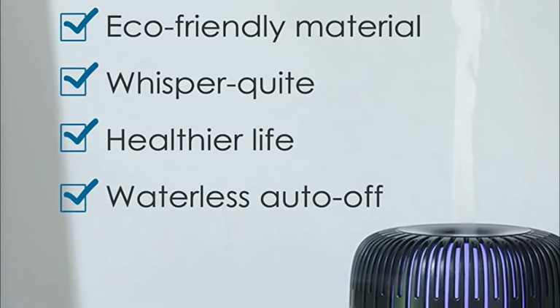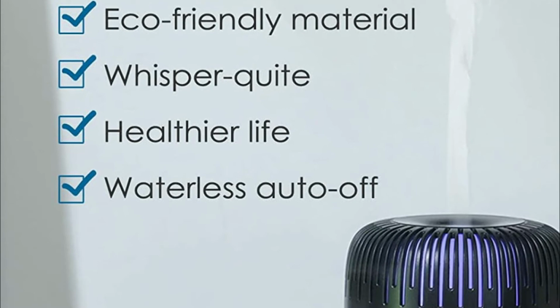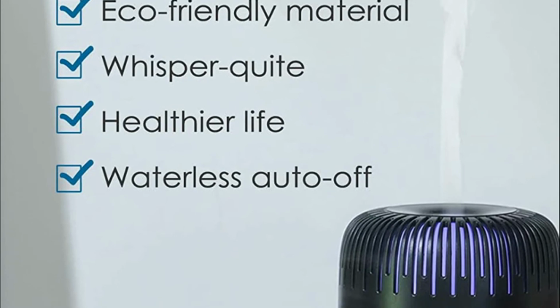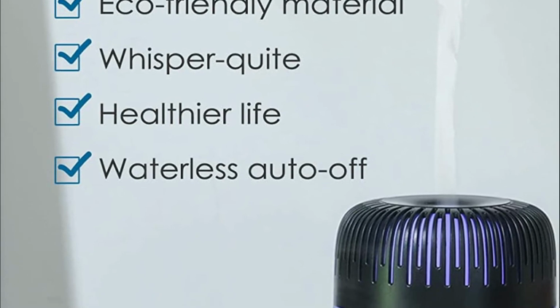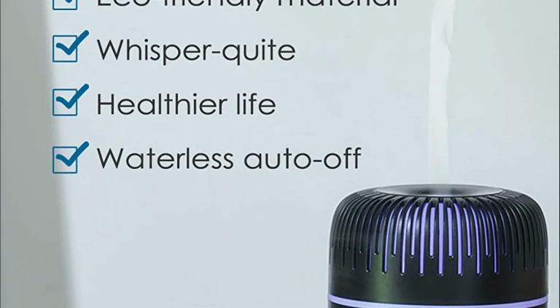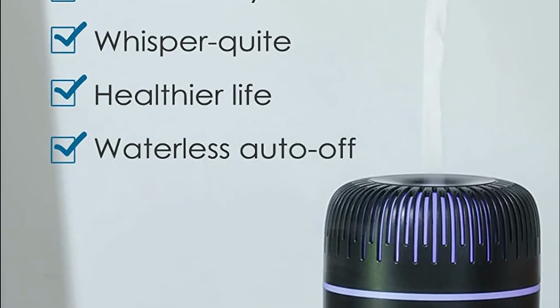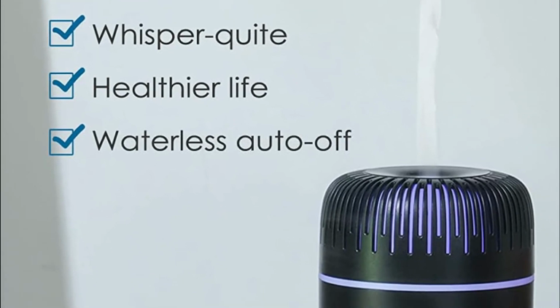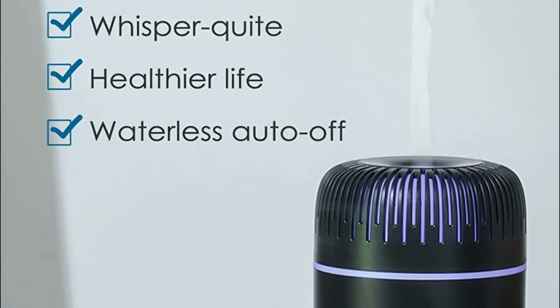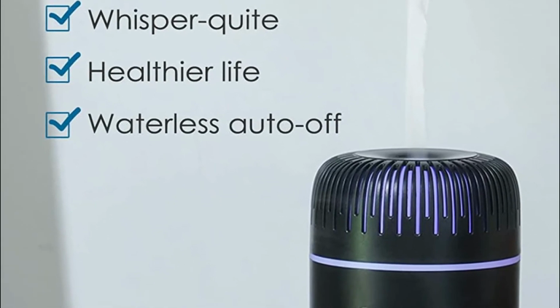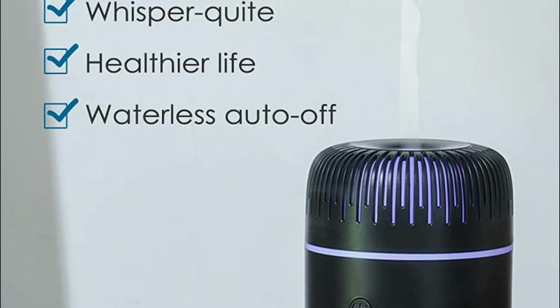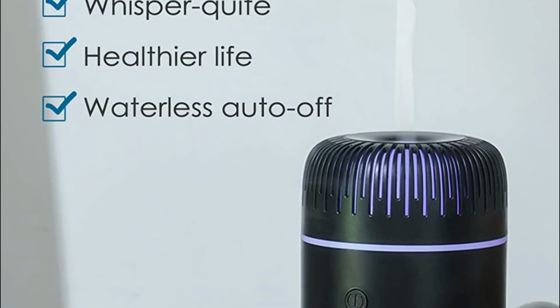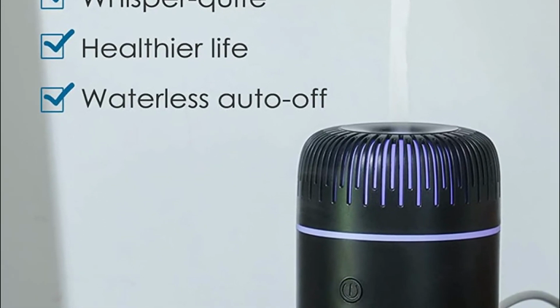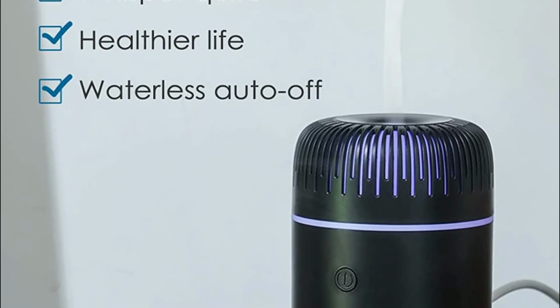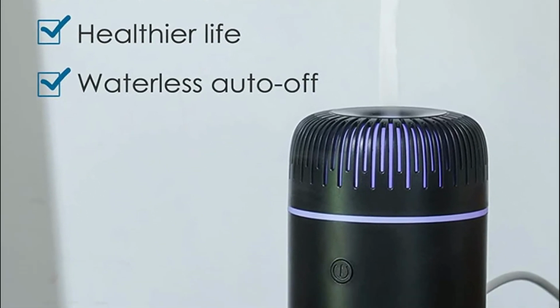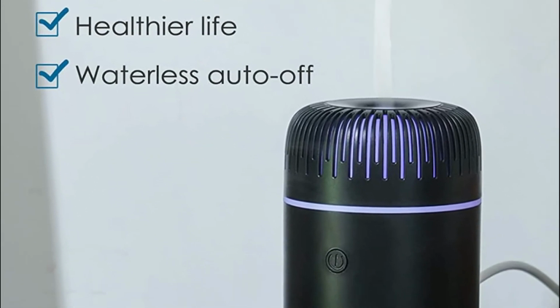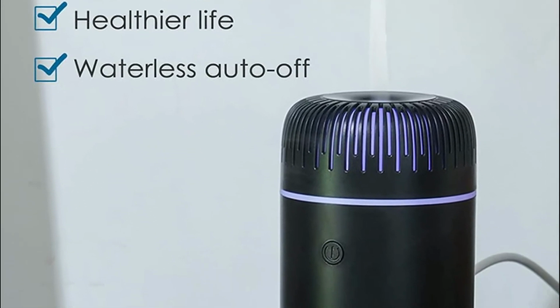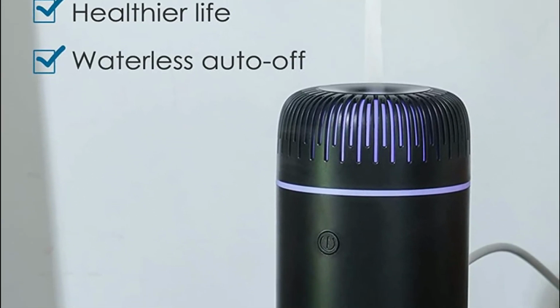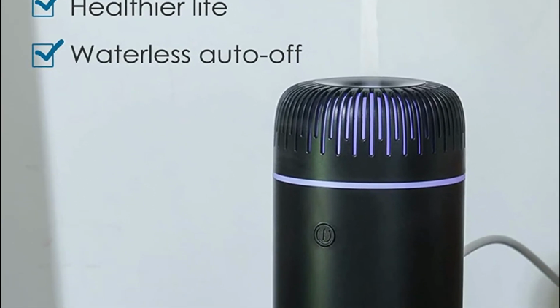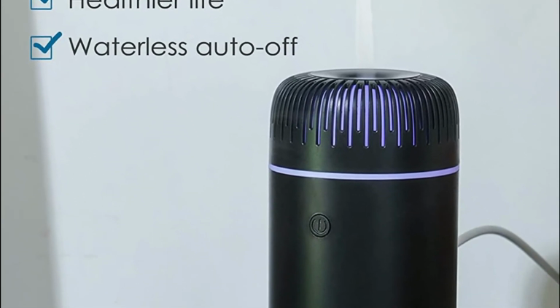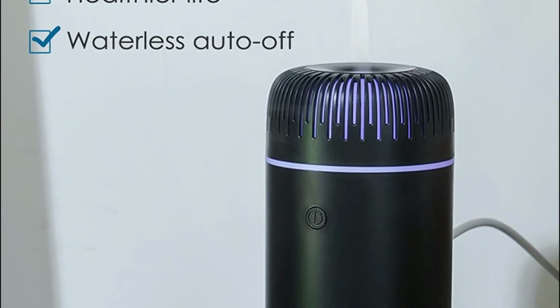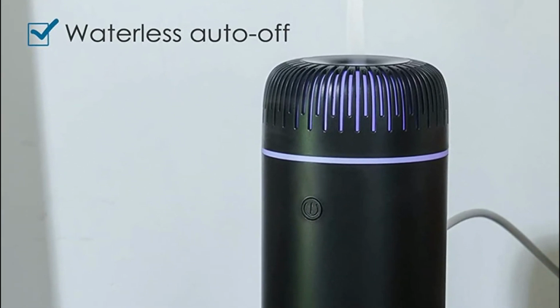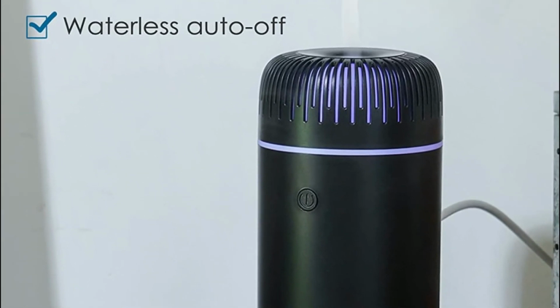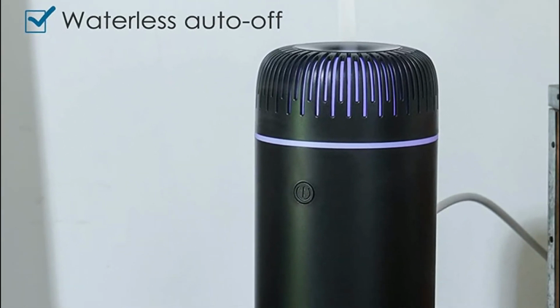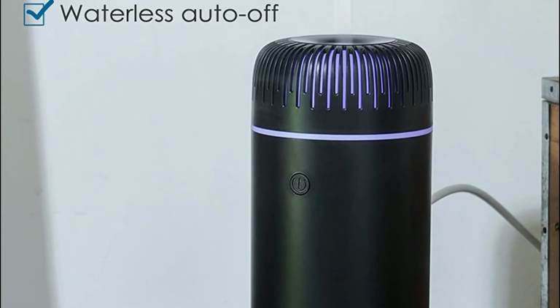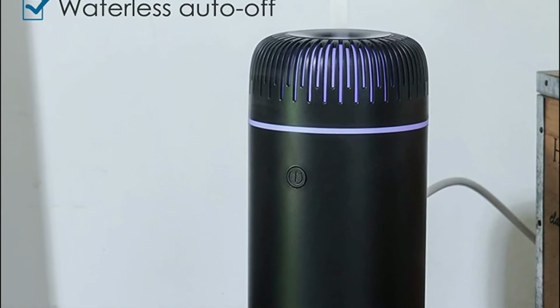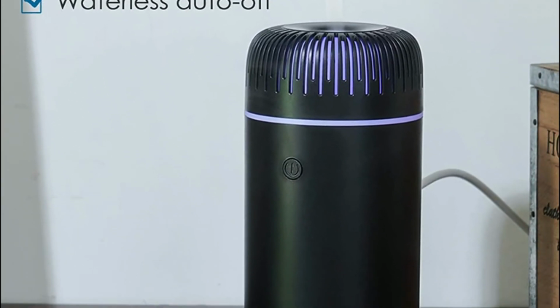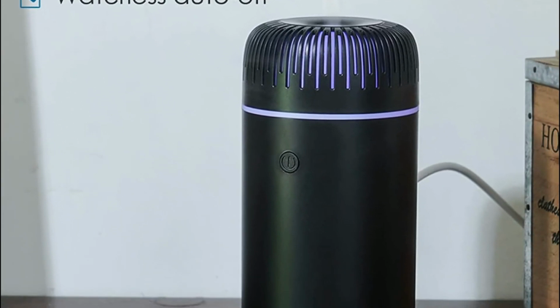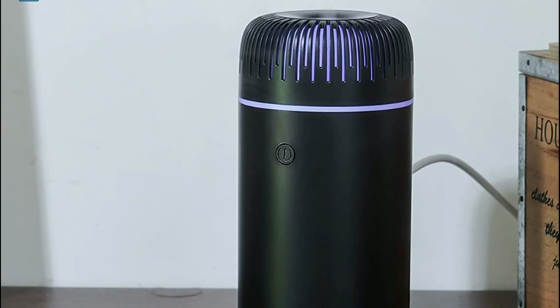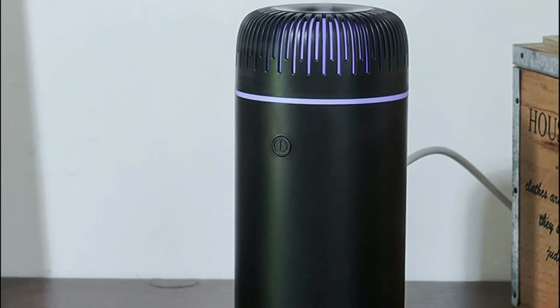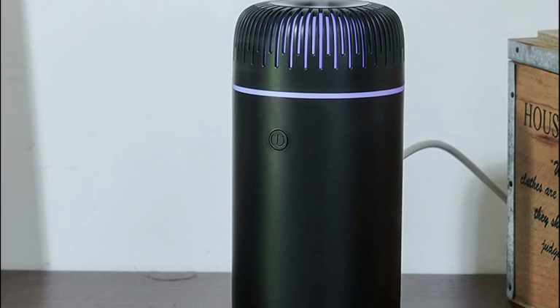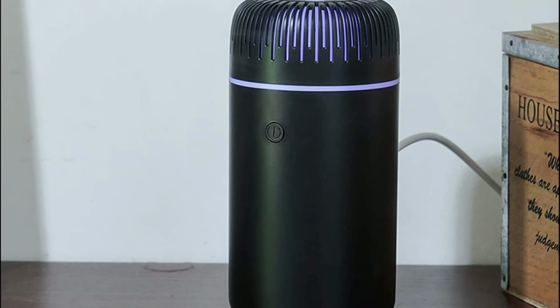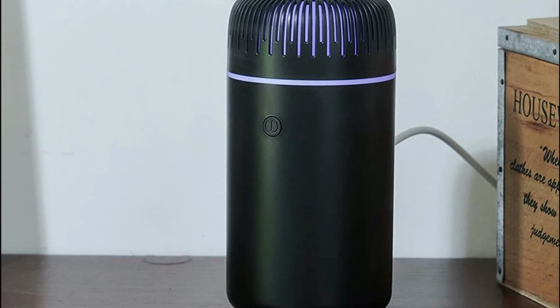It is a perfect mini USB humidifier suitable for small spaces like a desk, car, and bedroom.